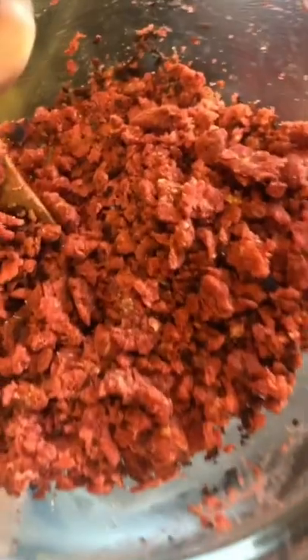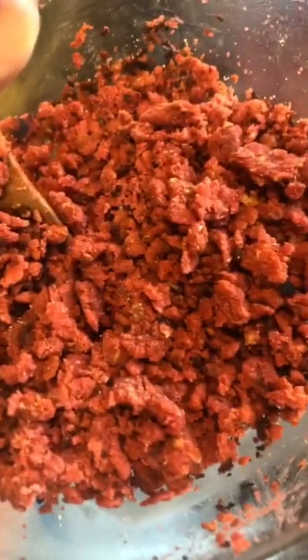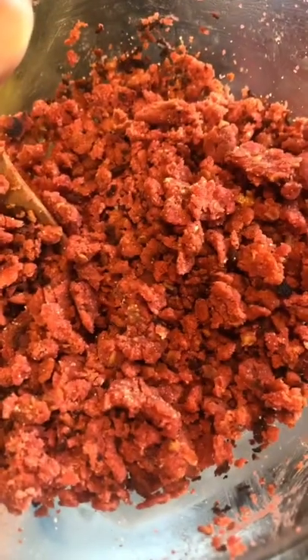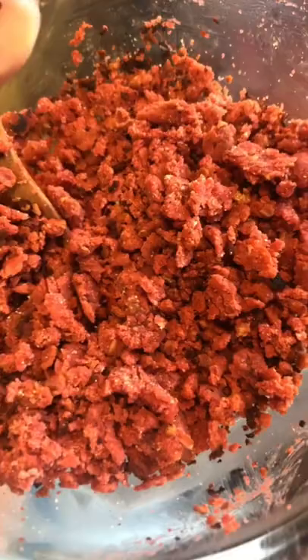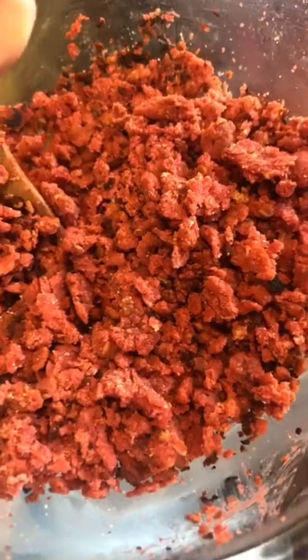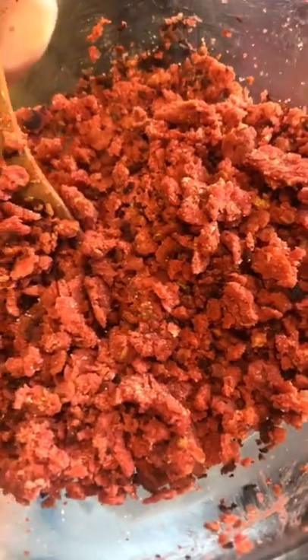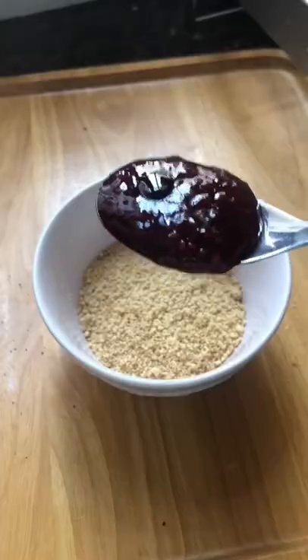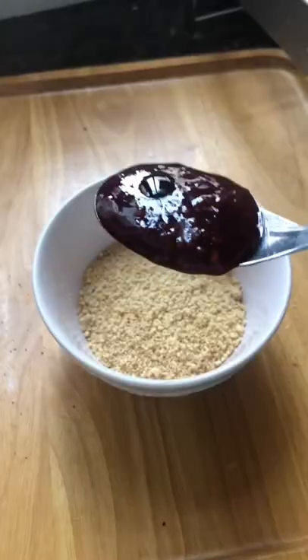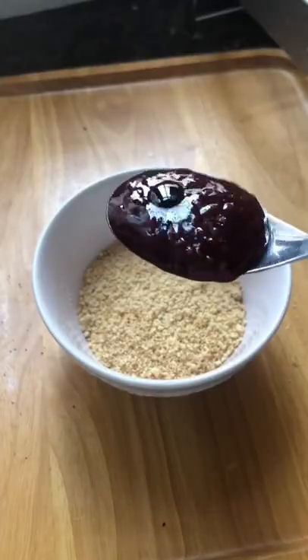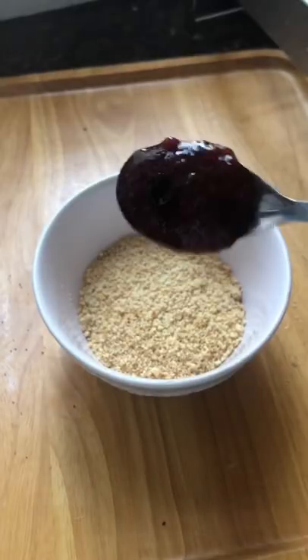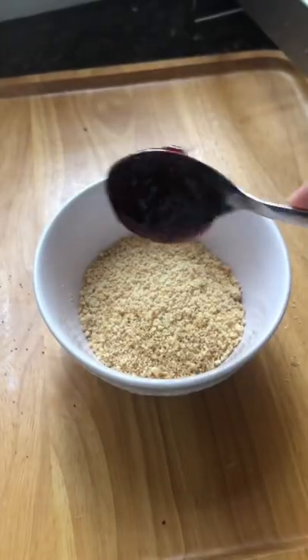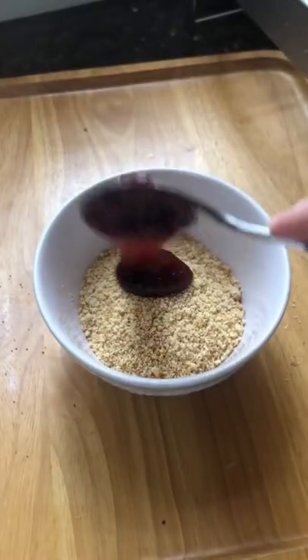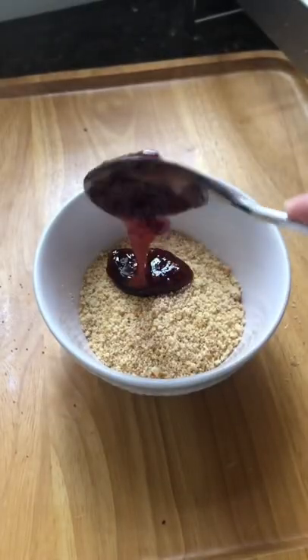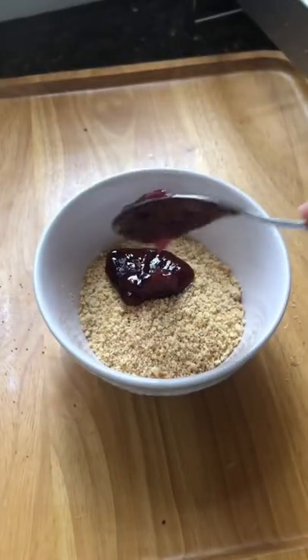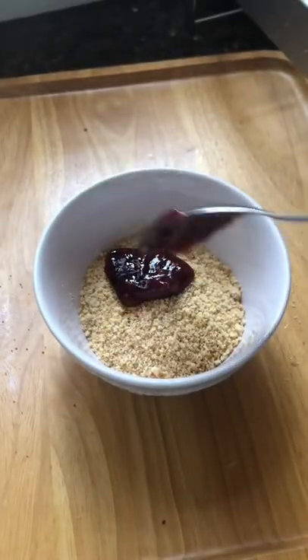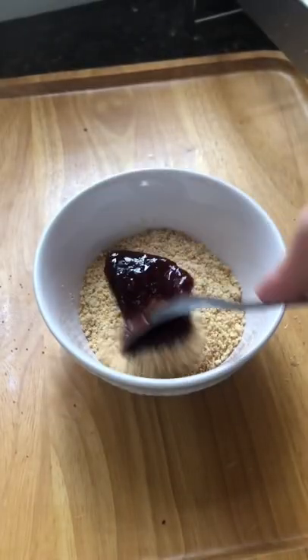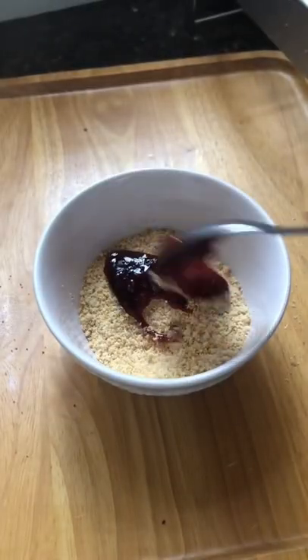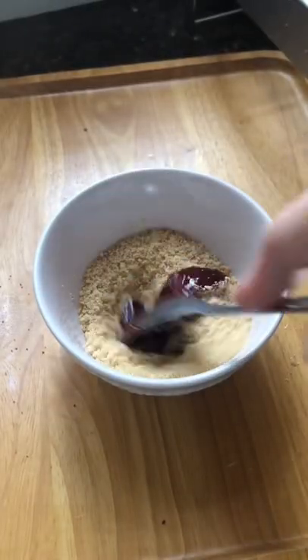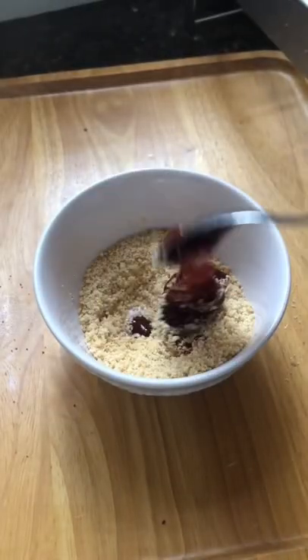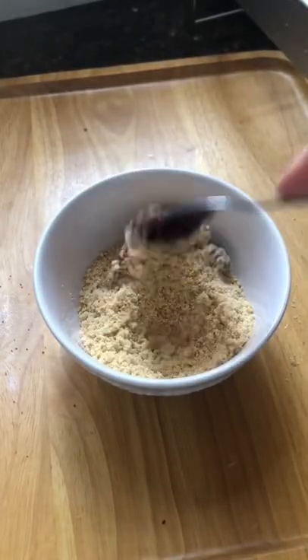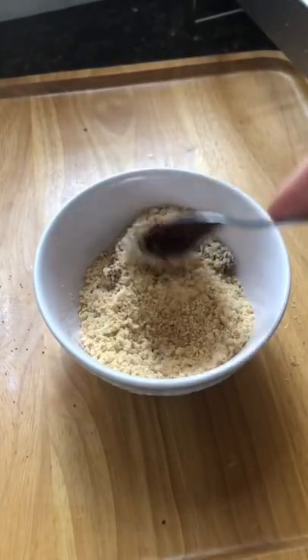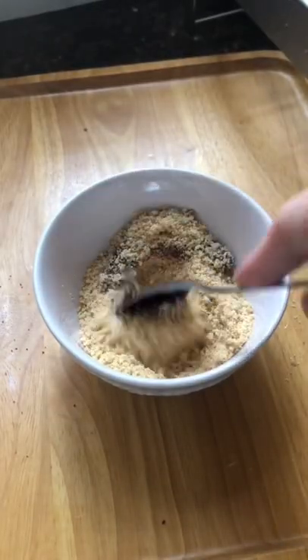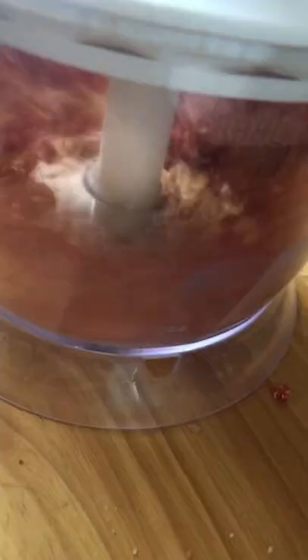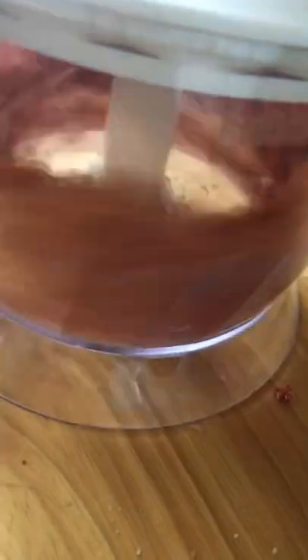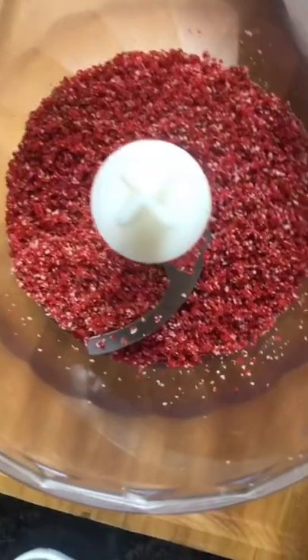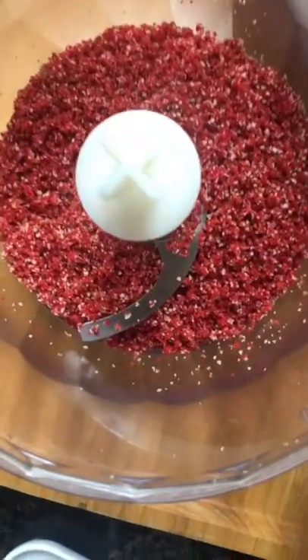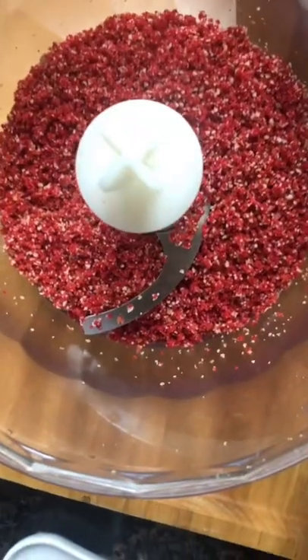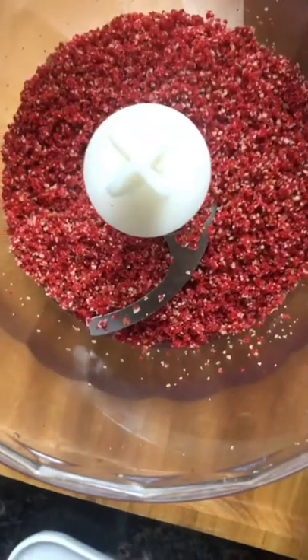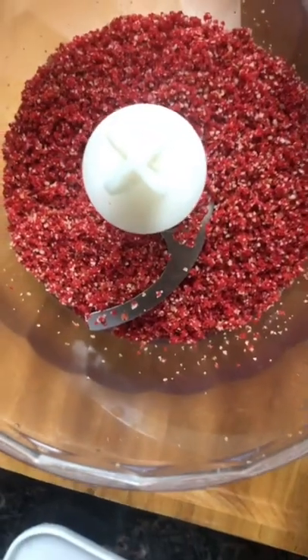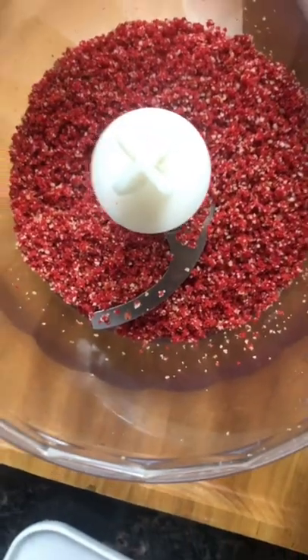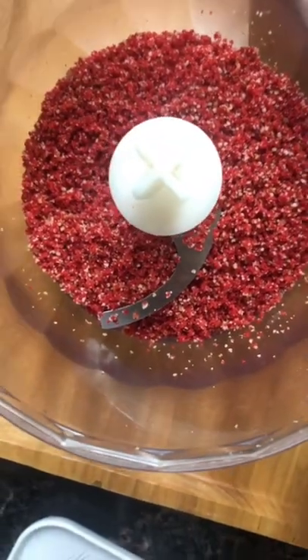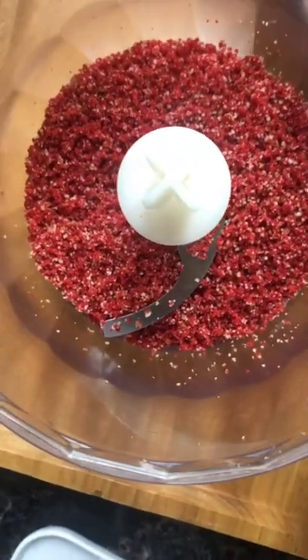It didn't really work because it burned. I'm gonna give this another shot — this time I'm gonna add more food coloring and less jam. It doesn't look really even, but I'm just gonna use it.